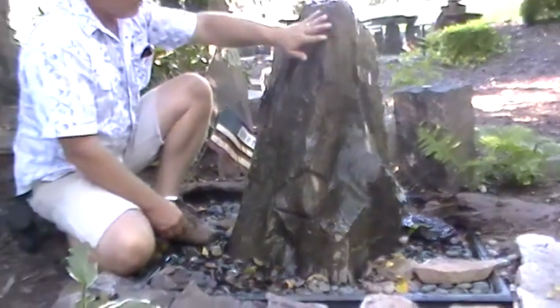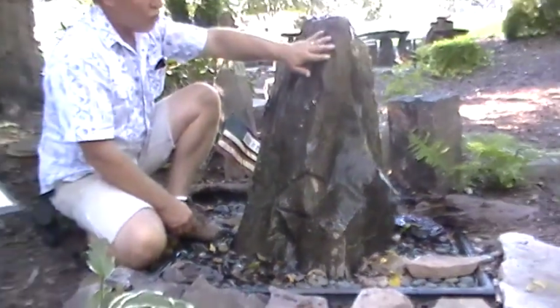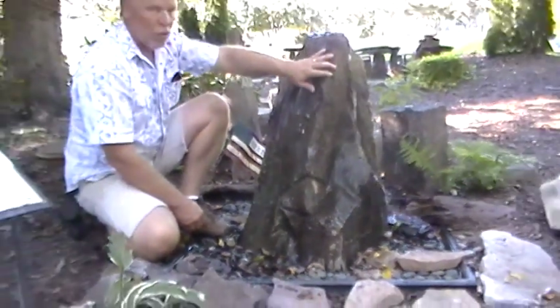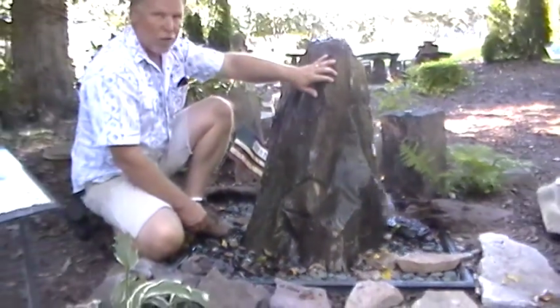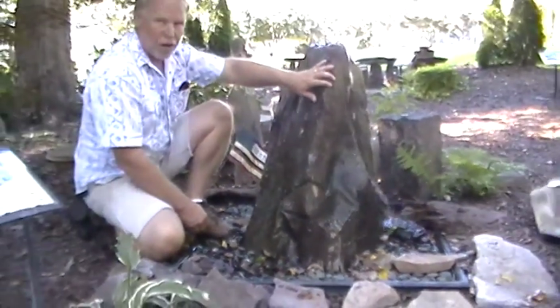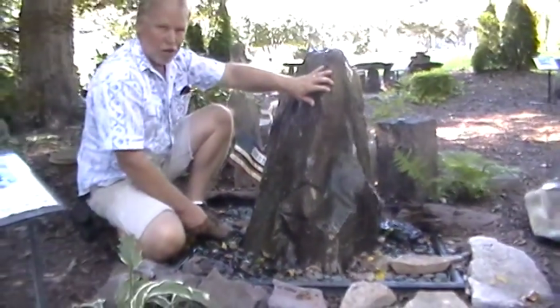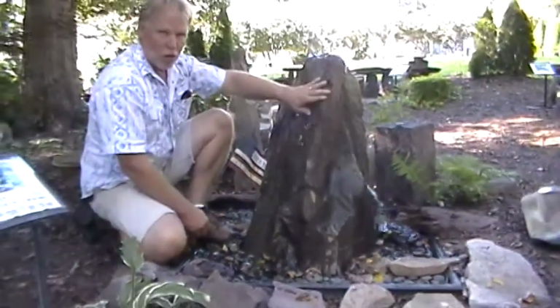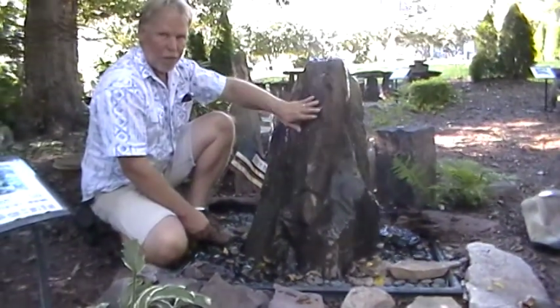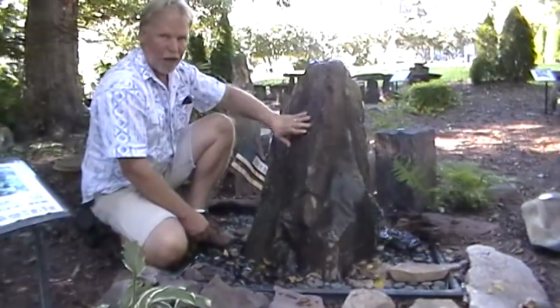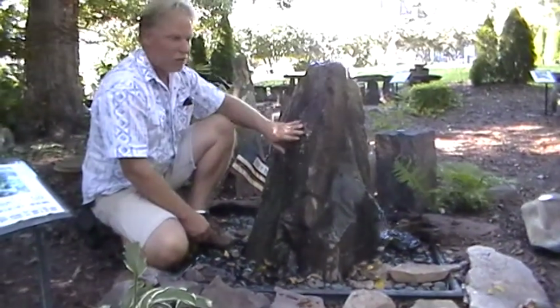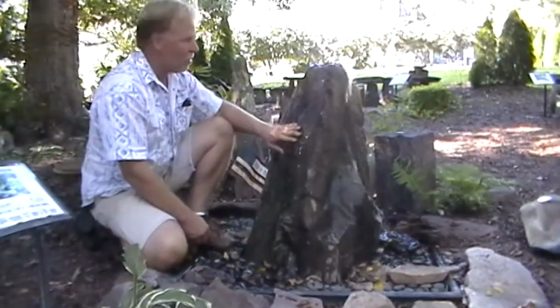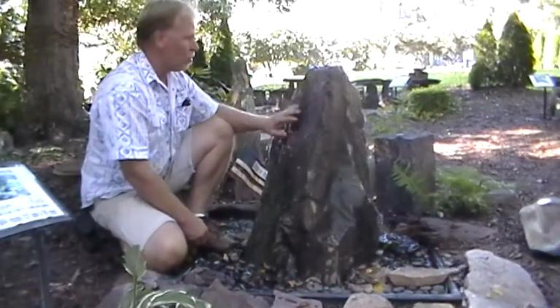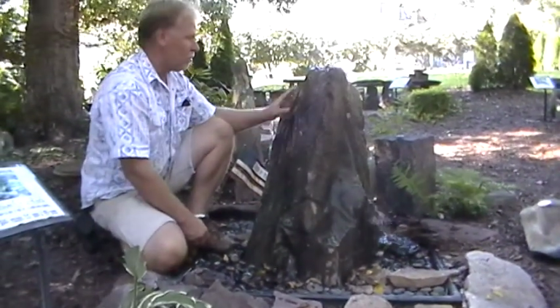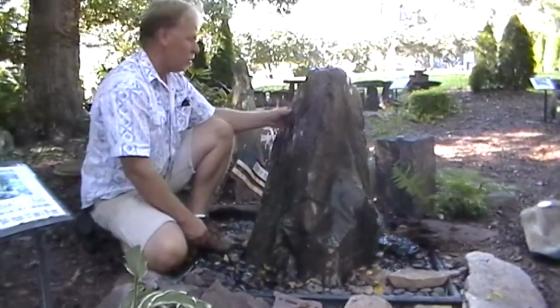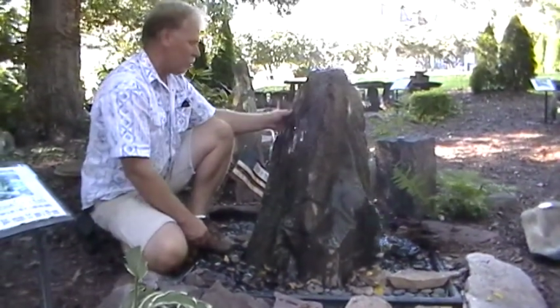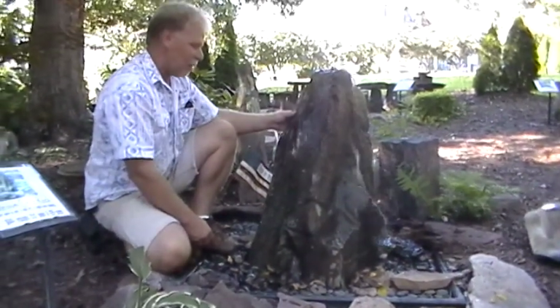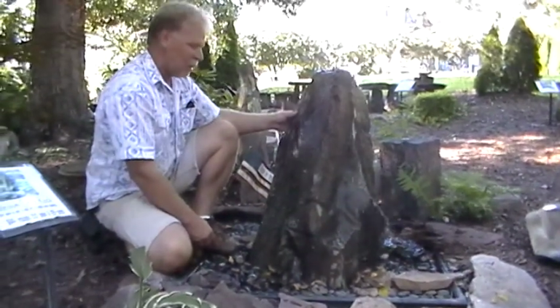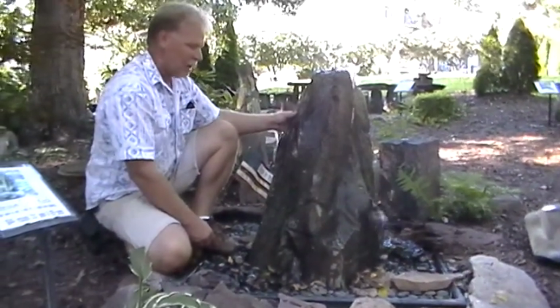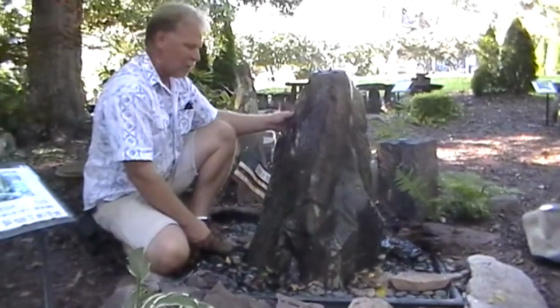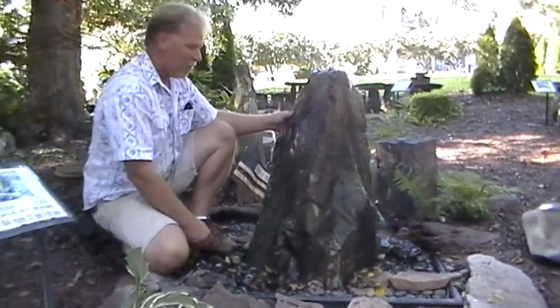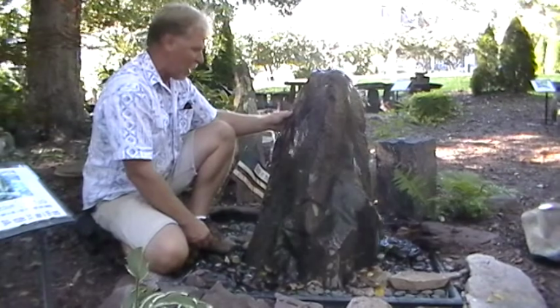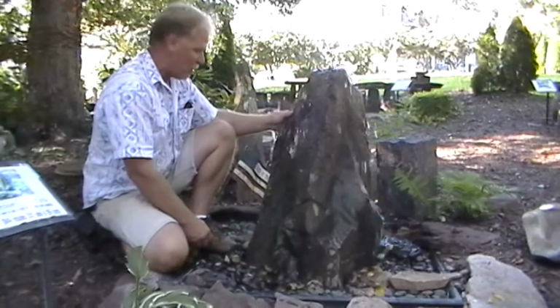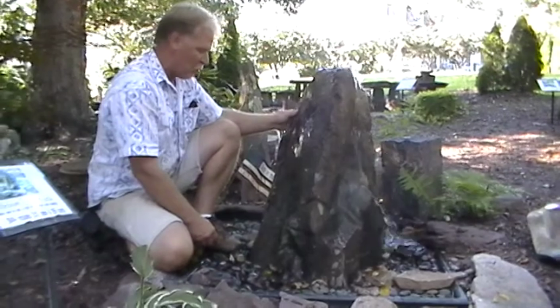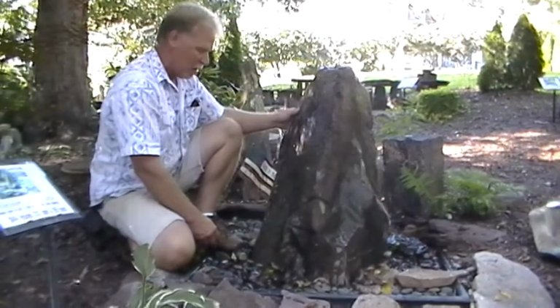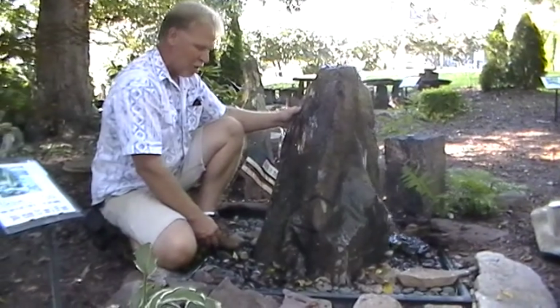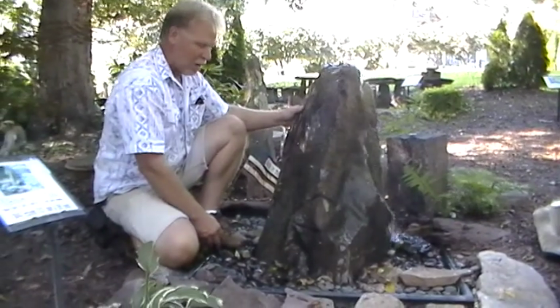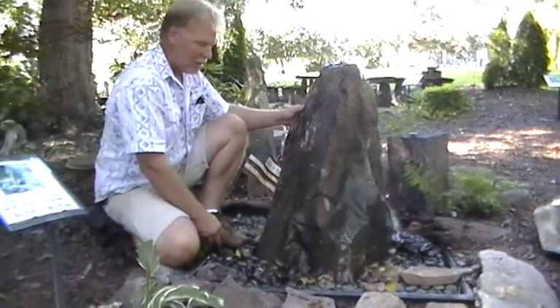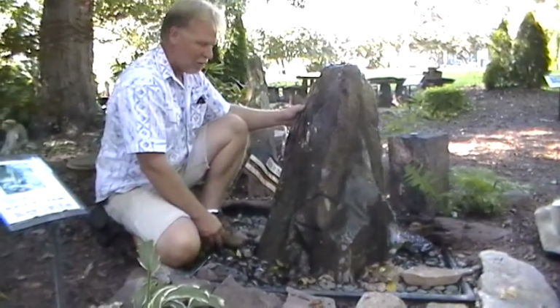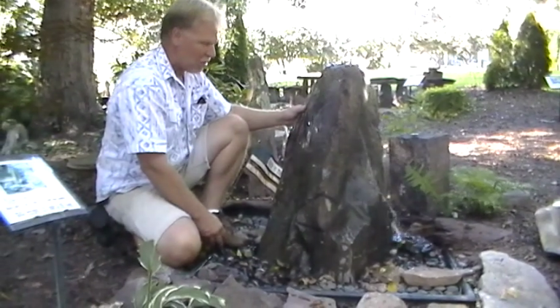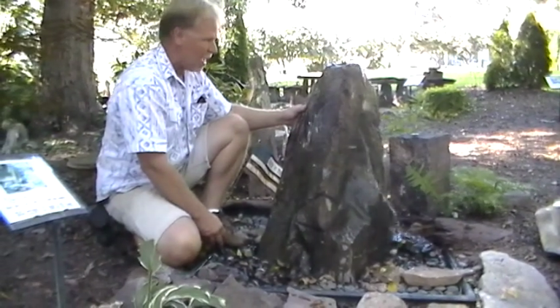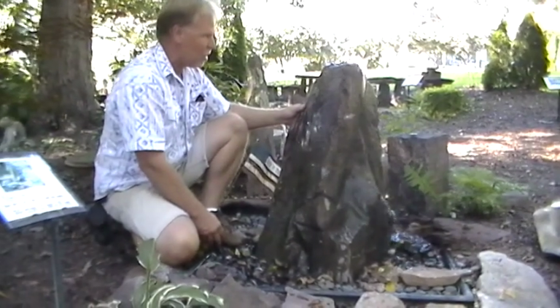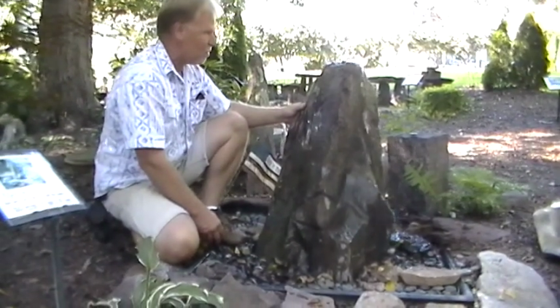This rock weighs about 120 pounds. If it were real, it would probably weigh about 400 to 500 pounds — to give you an idea of the size of it.